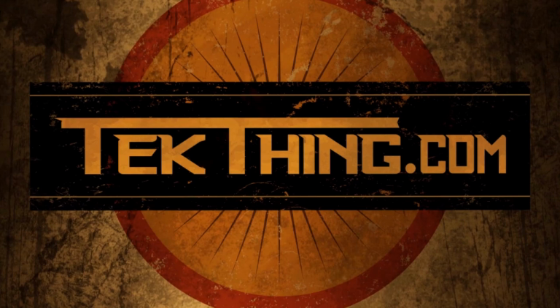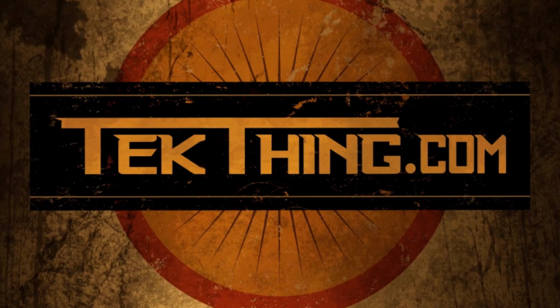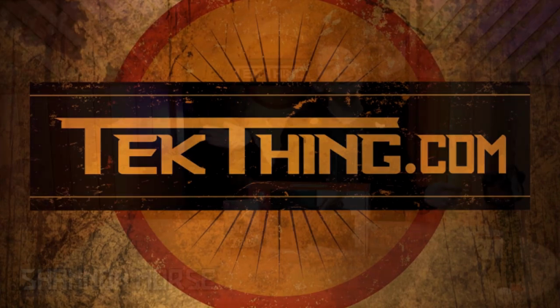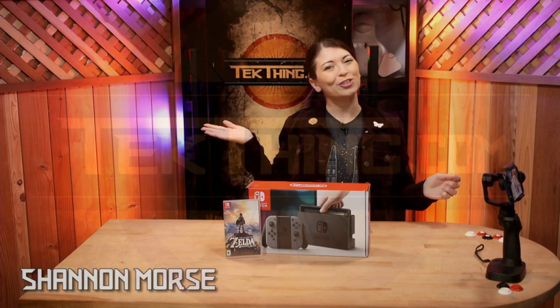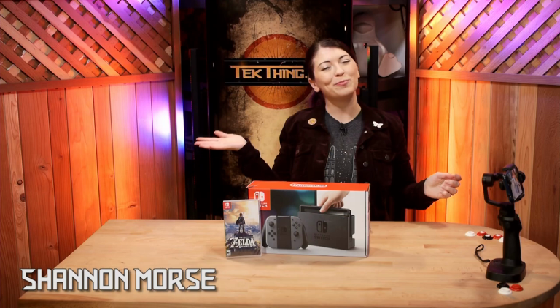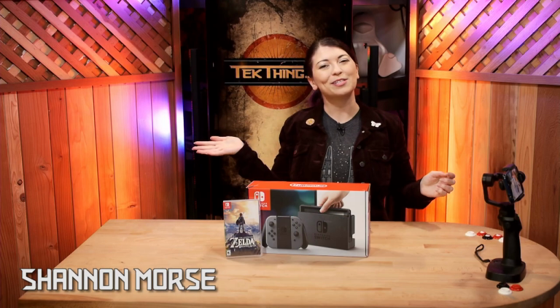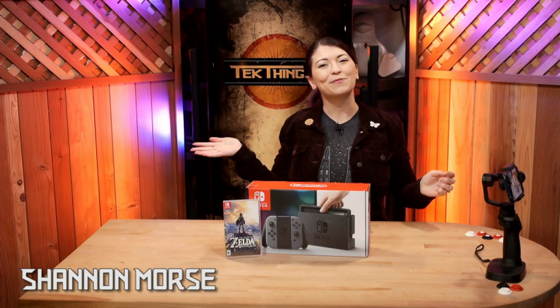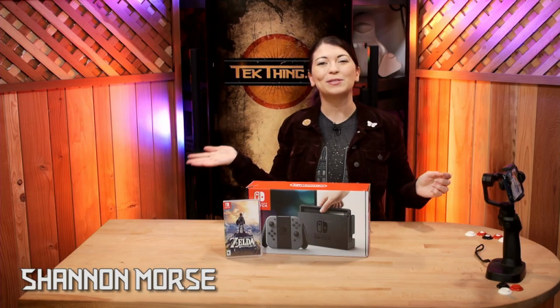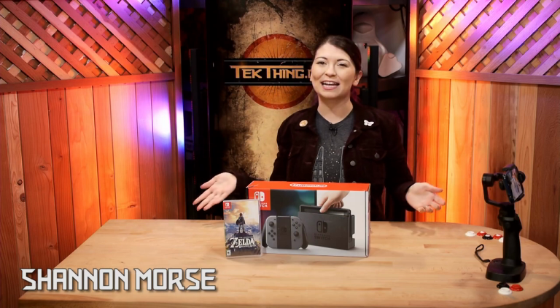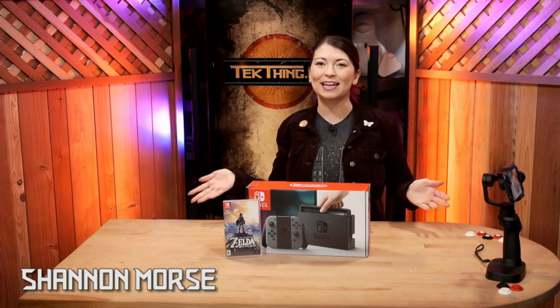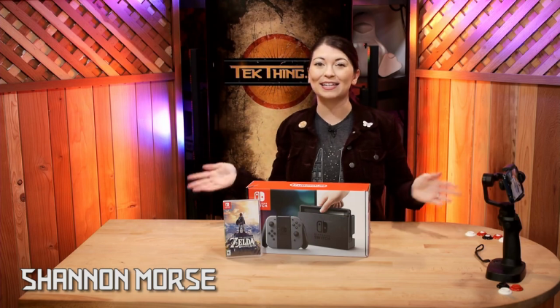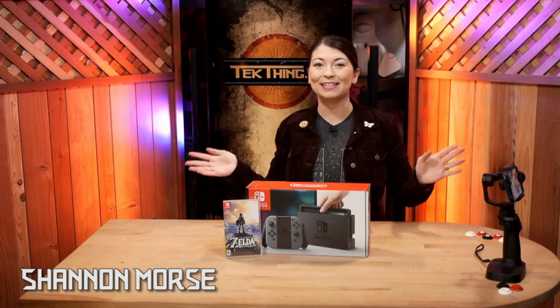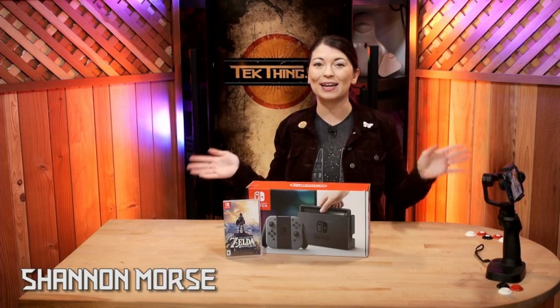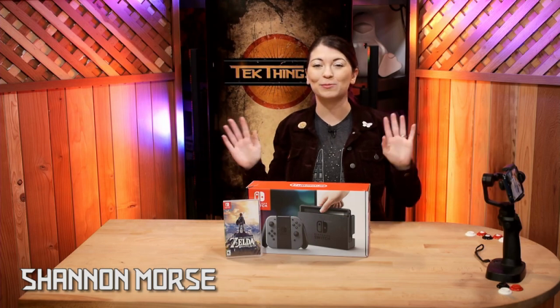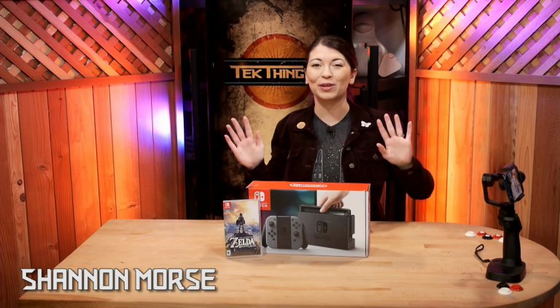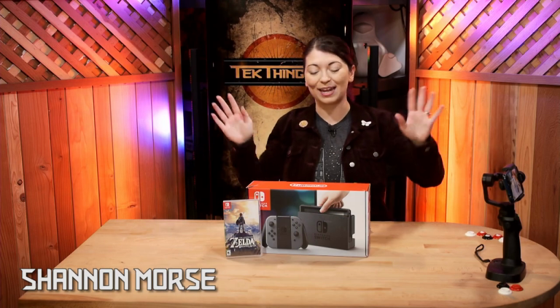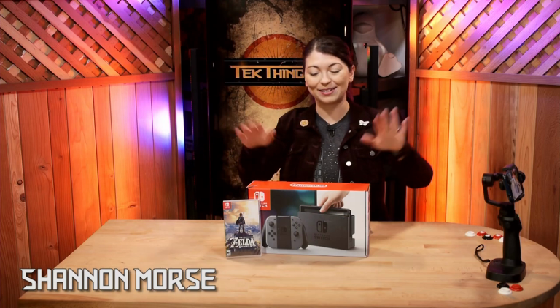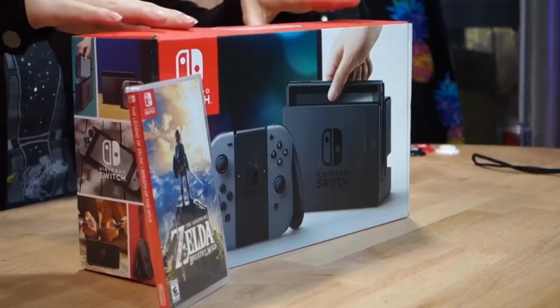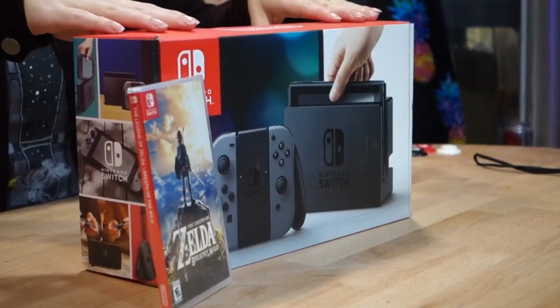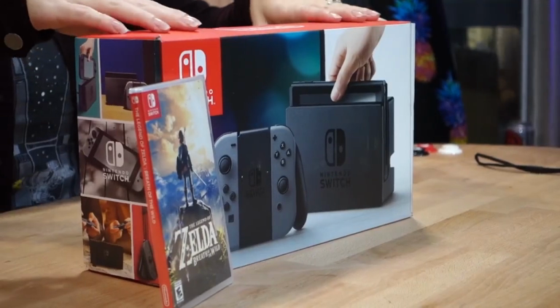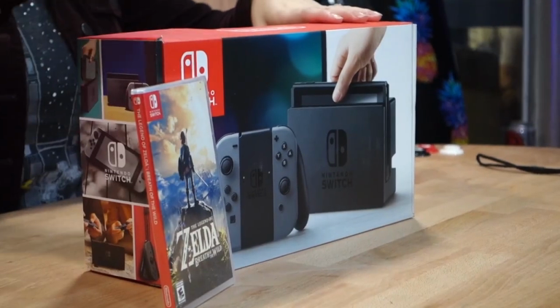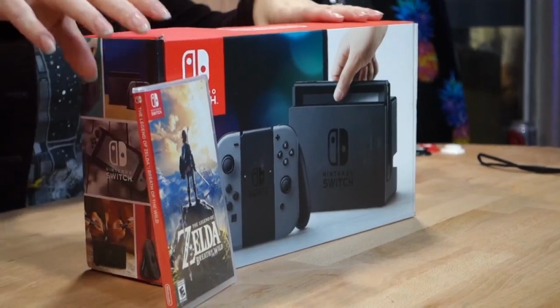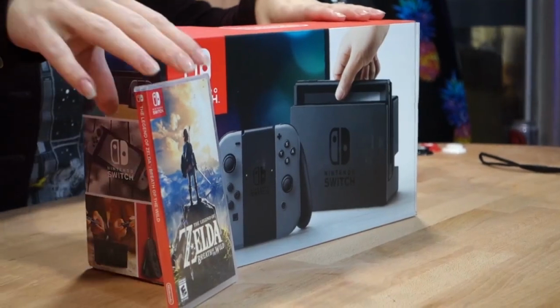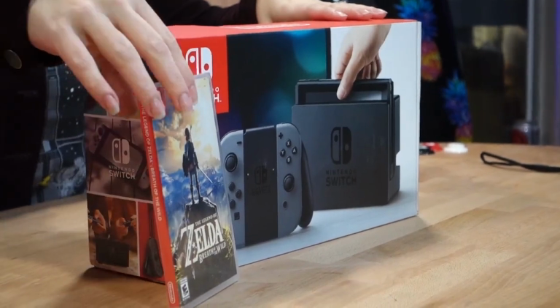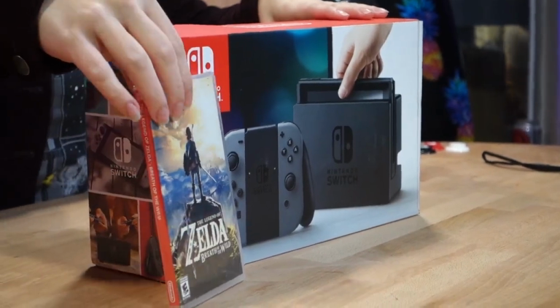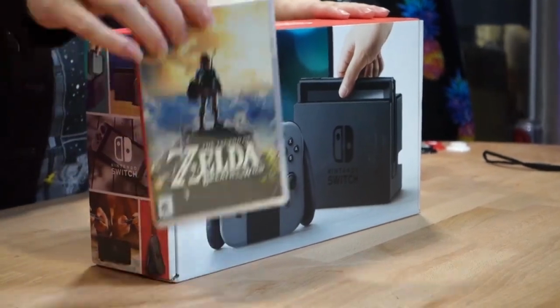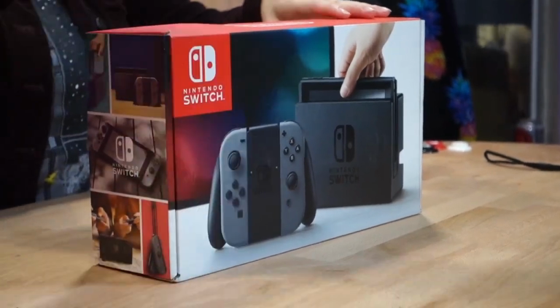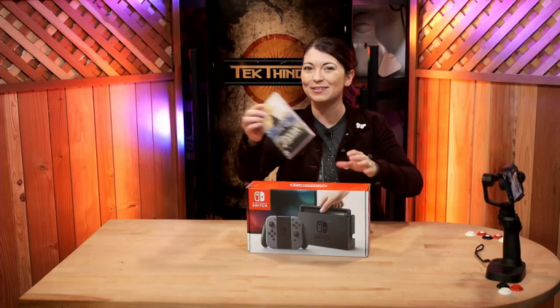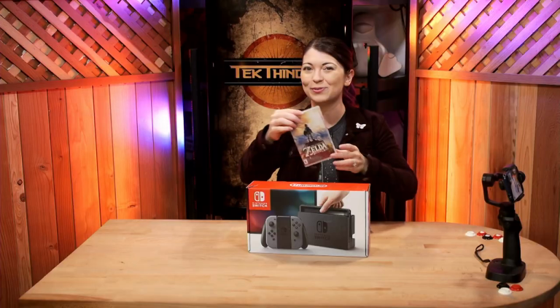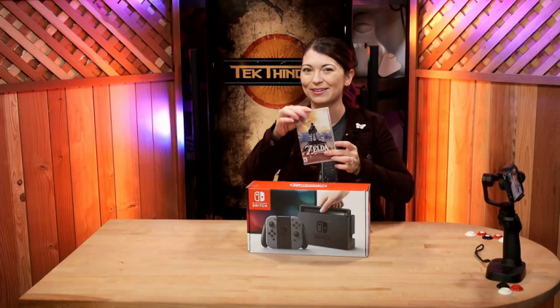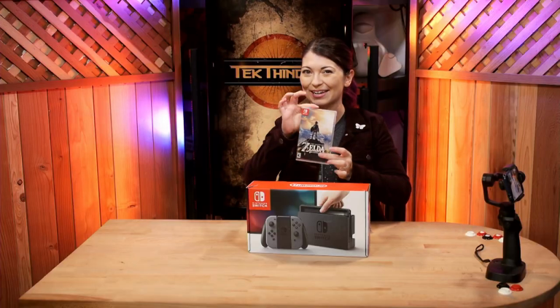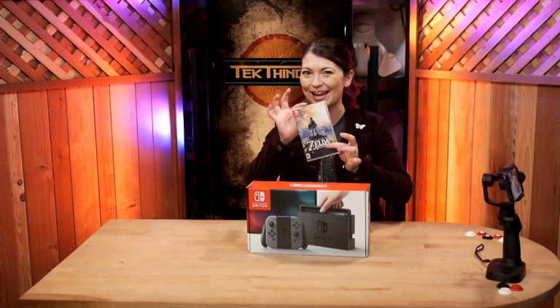Hey guys, Shannon Morse here from TechThing, and today I'm doing a Nintendo Switch unboxing as well as the new Zelda game.